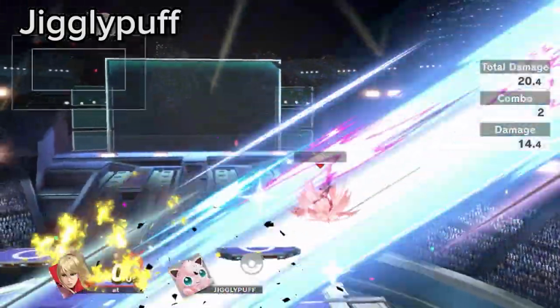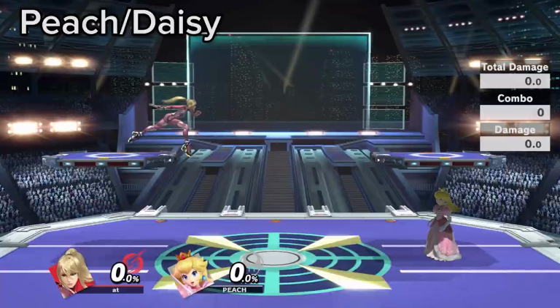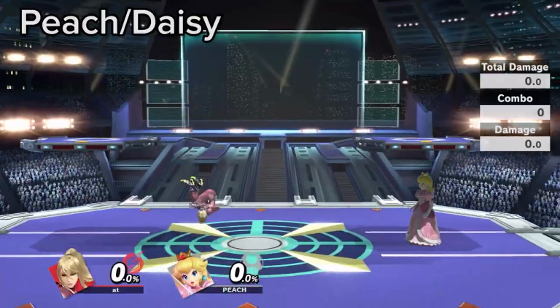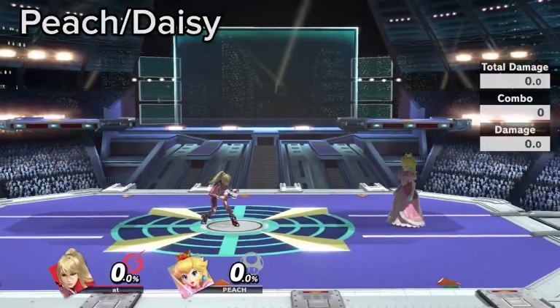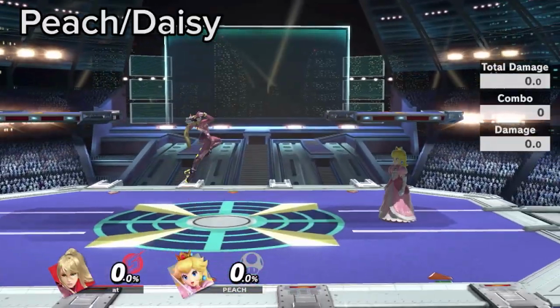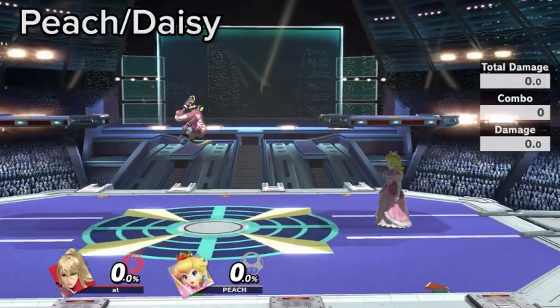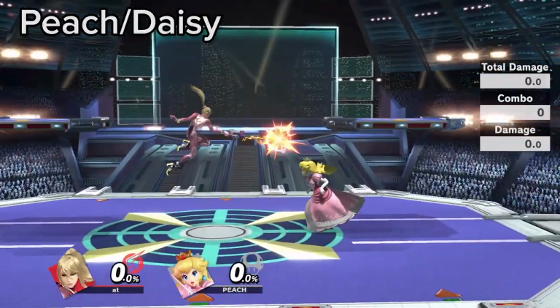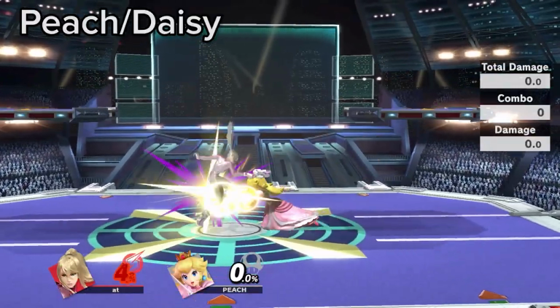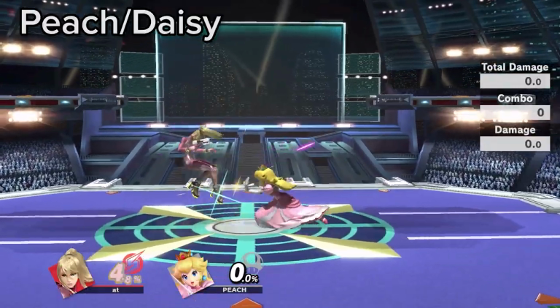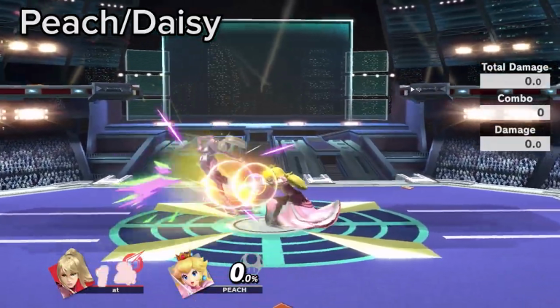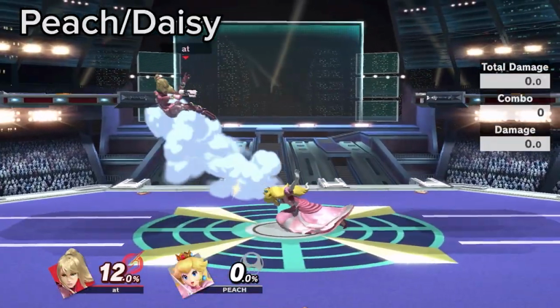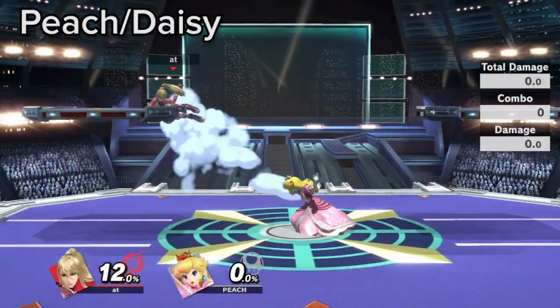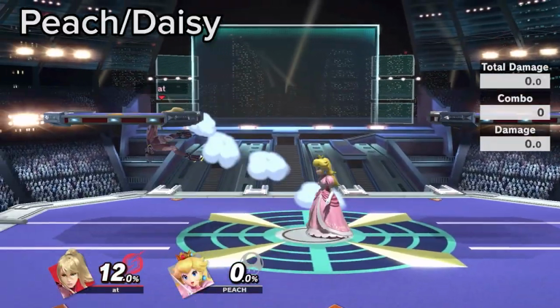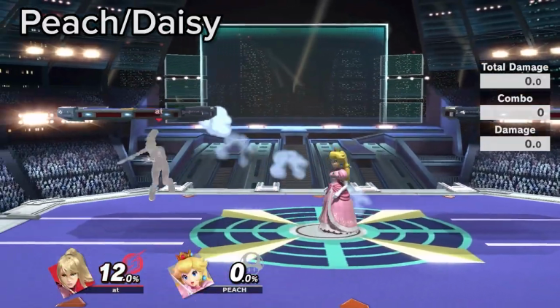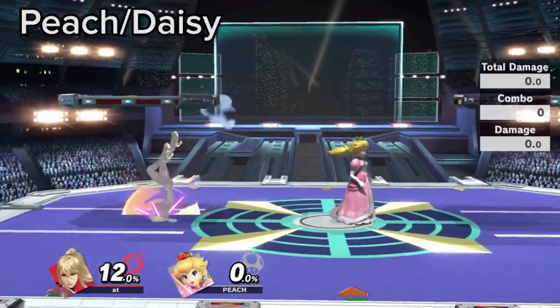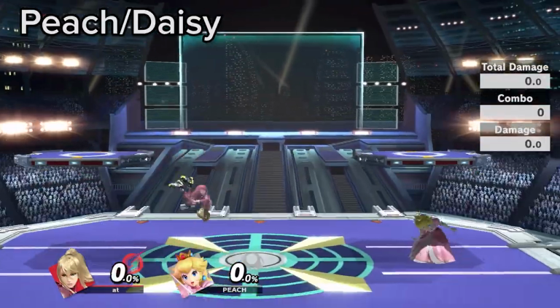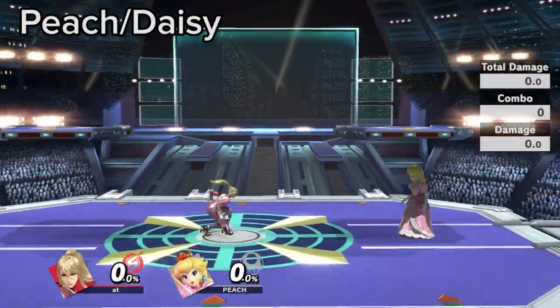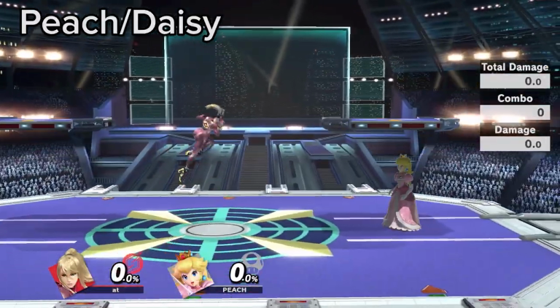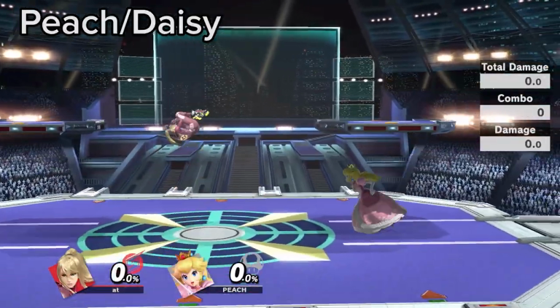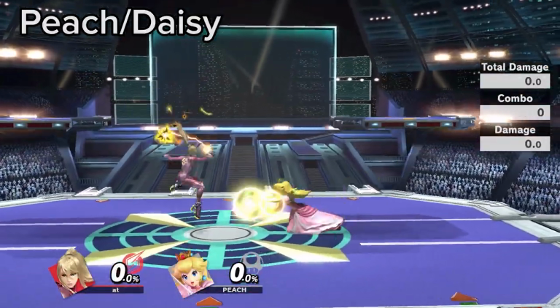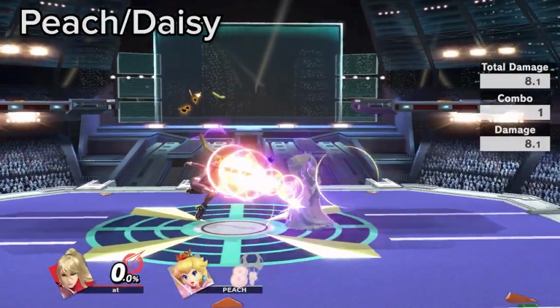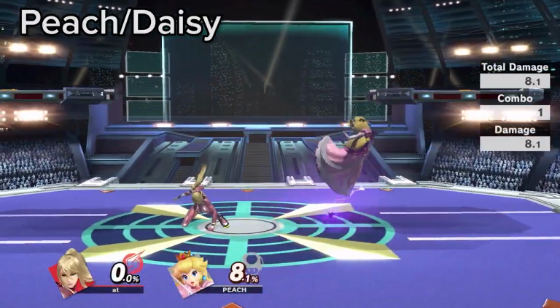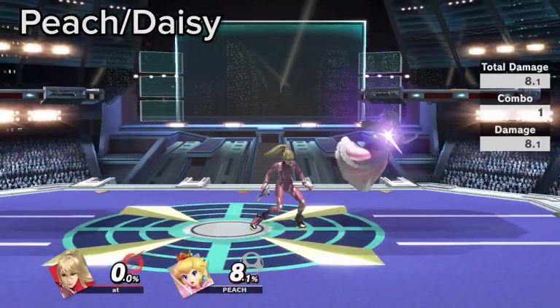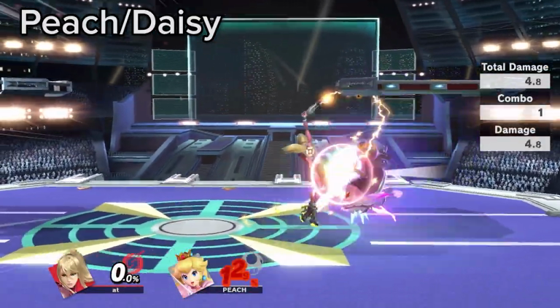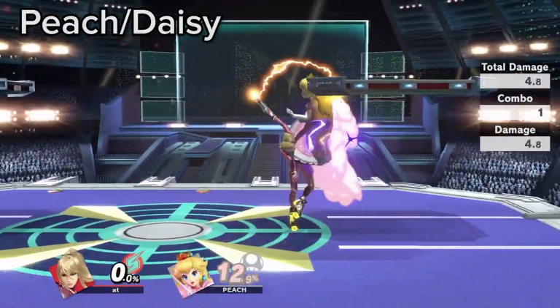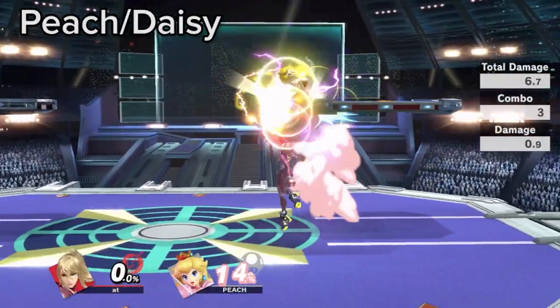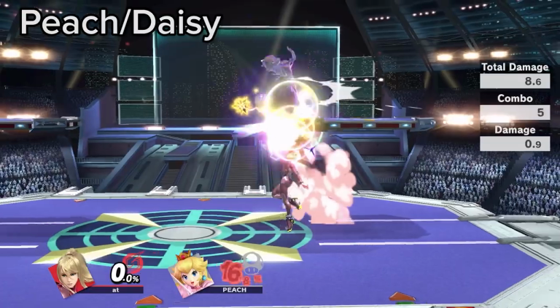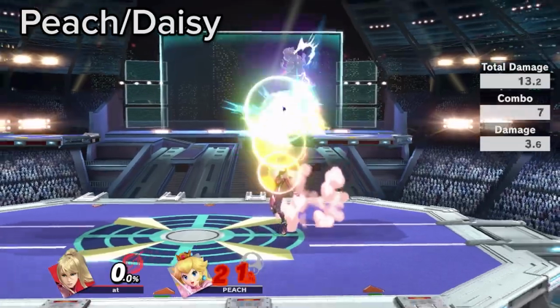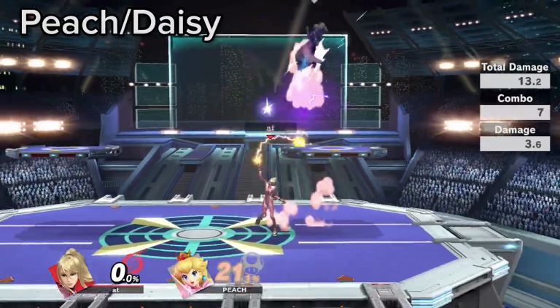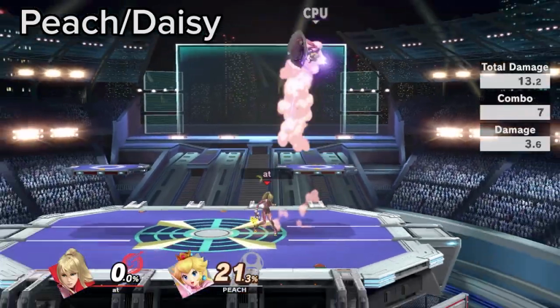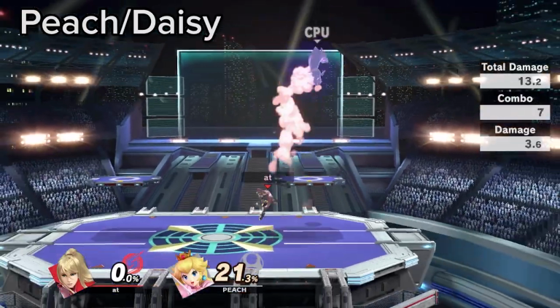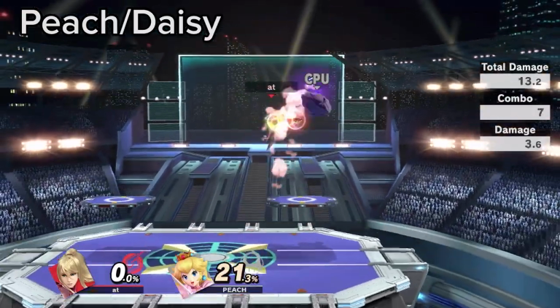Peach and Daisy have a fast dash attack that can punish underneath Zare. In these spacings, it is best to use Nair.